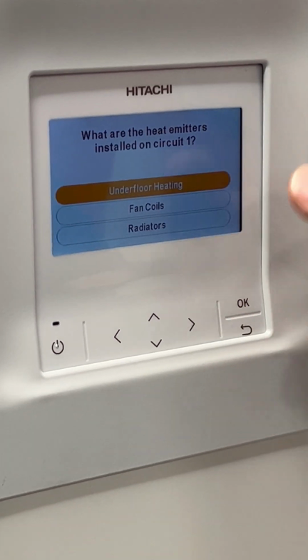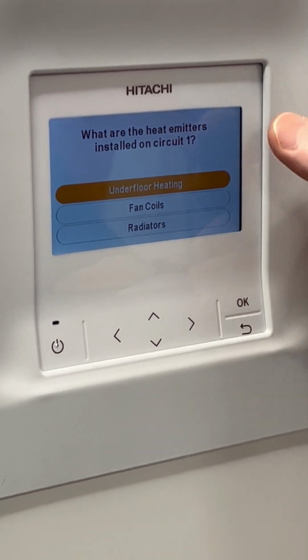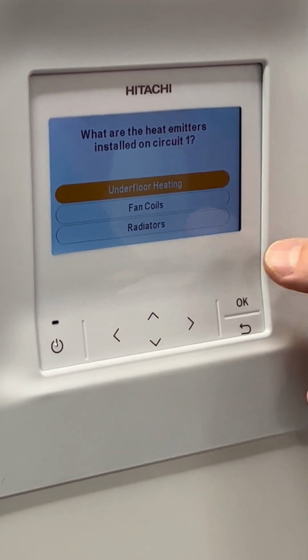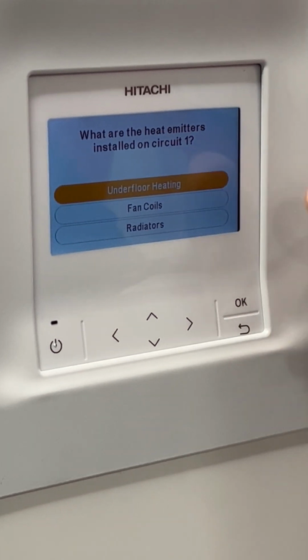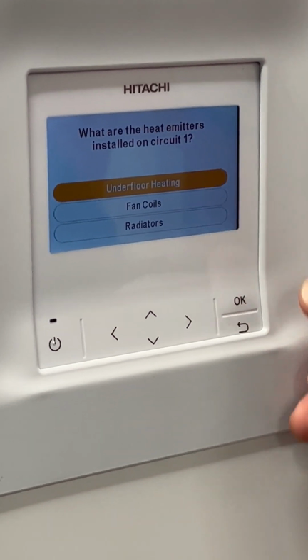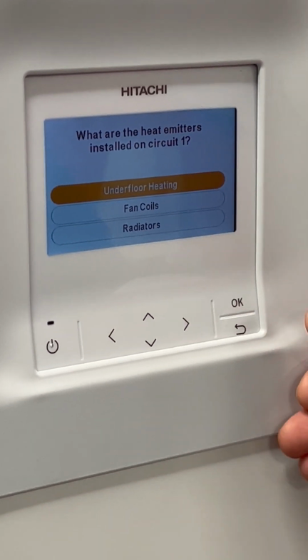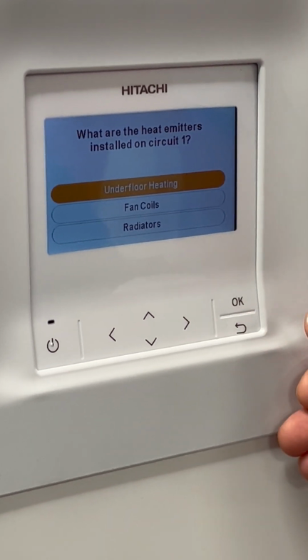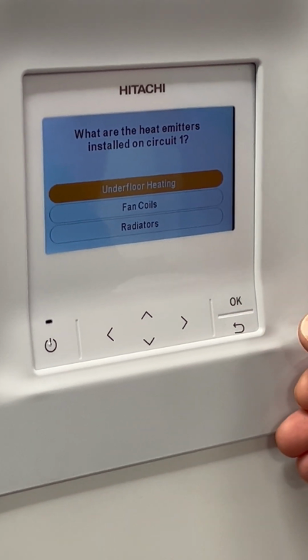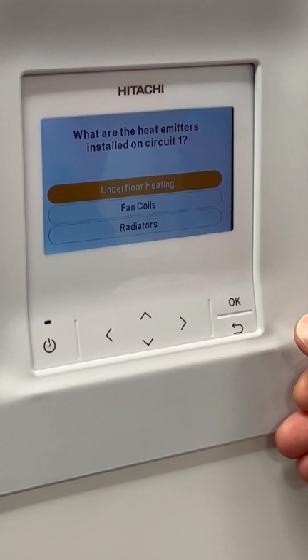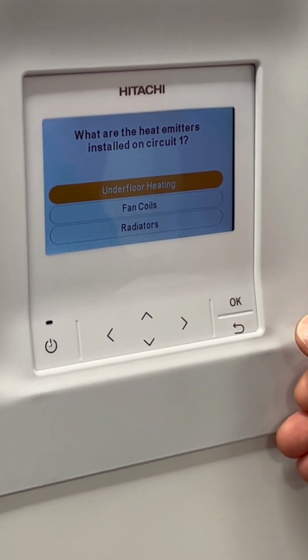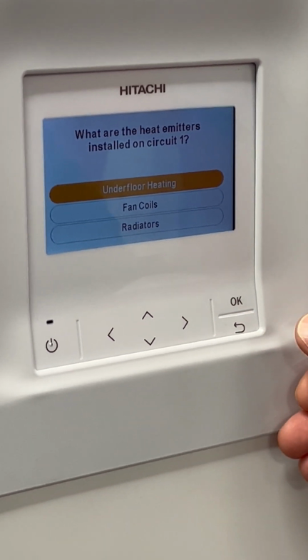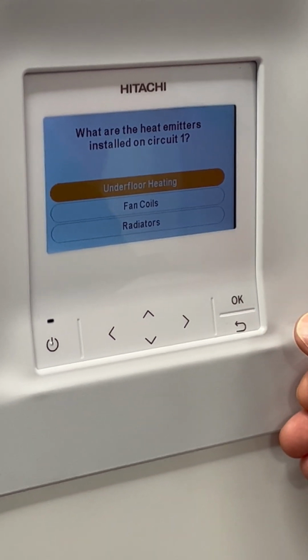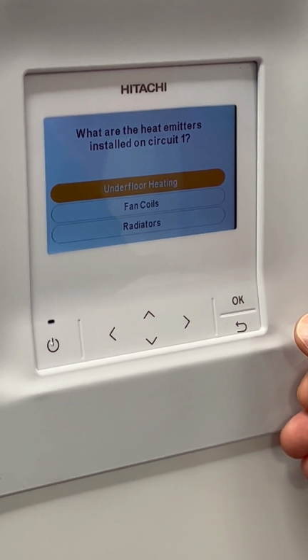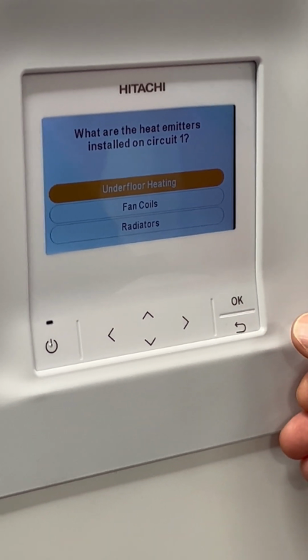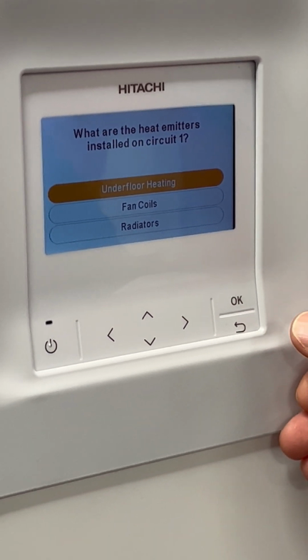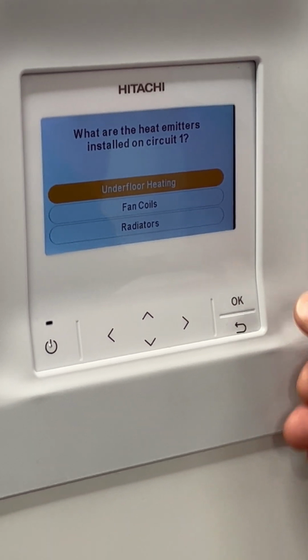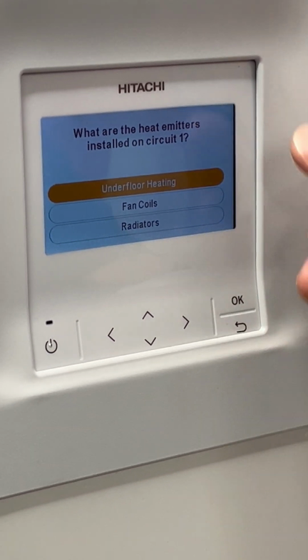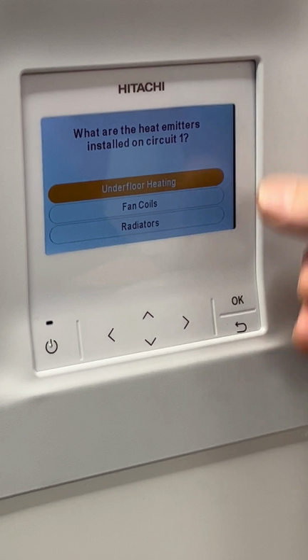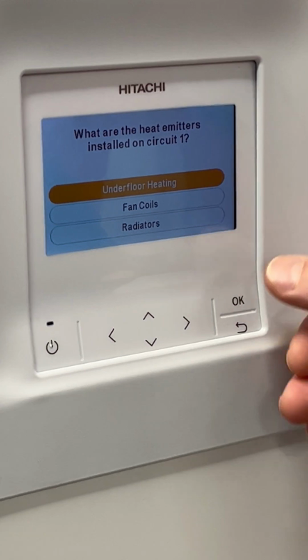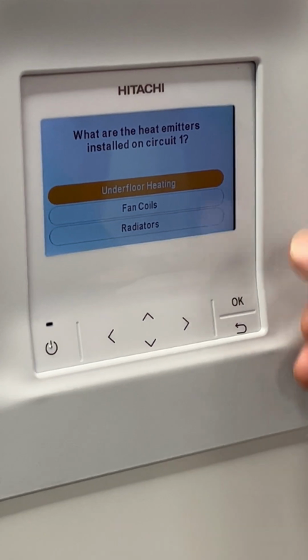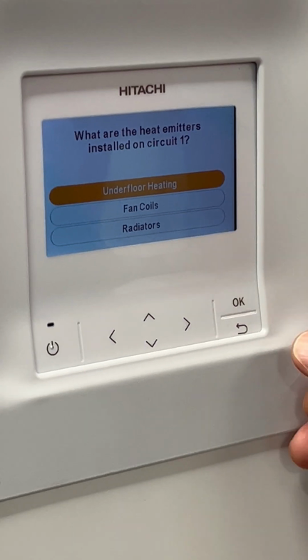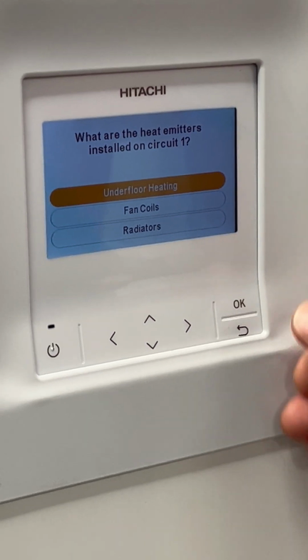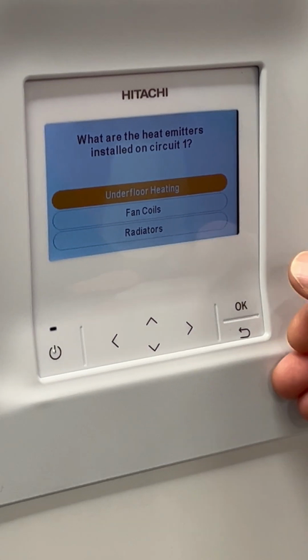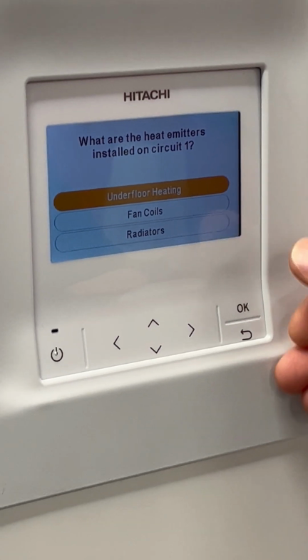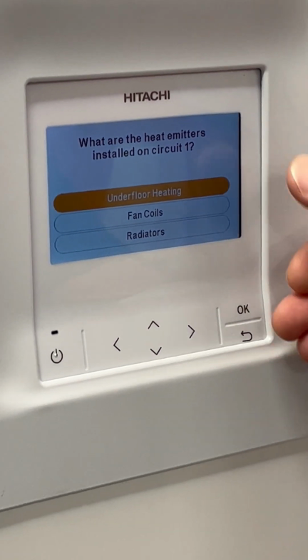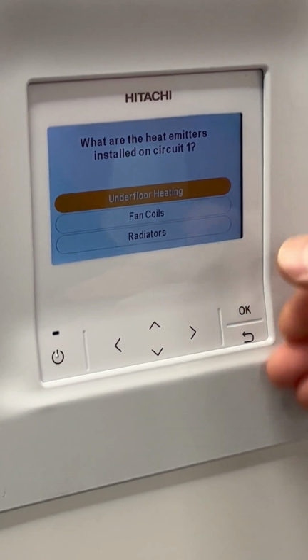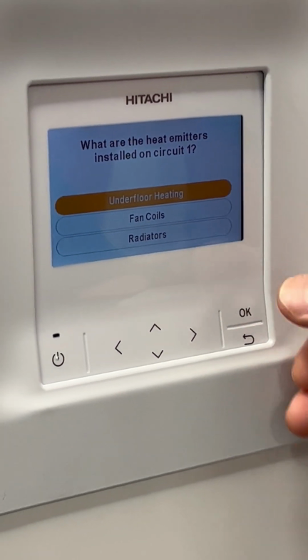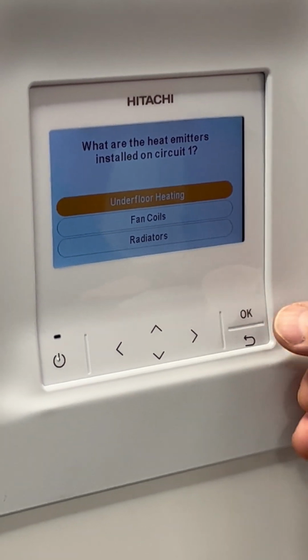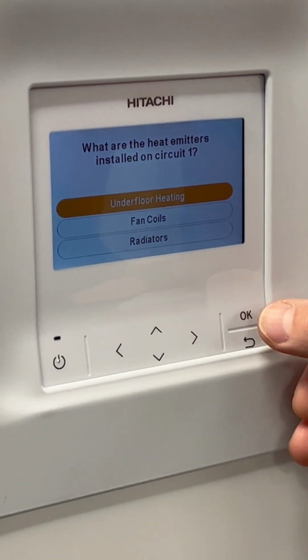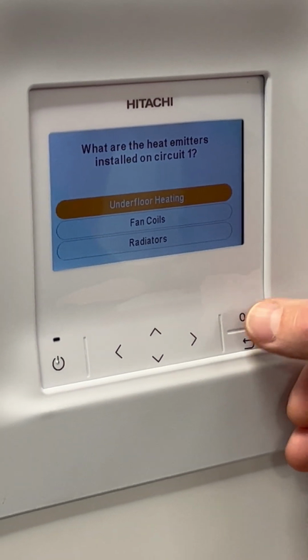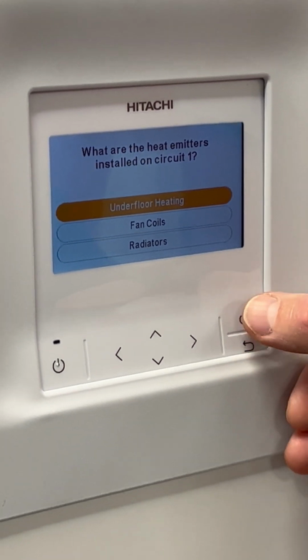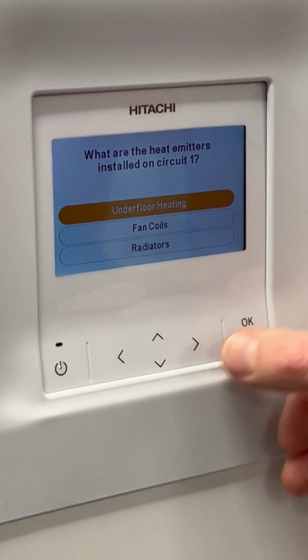What are the heat emitters installed on heating circuit one? You can select underfloor, fan coils, or radiators.